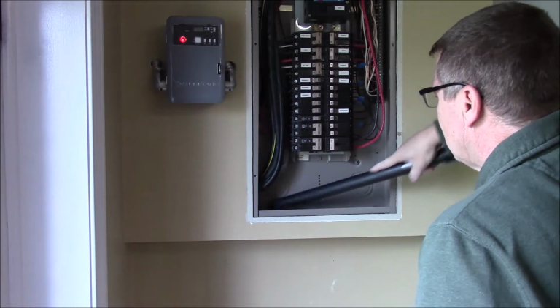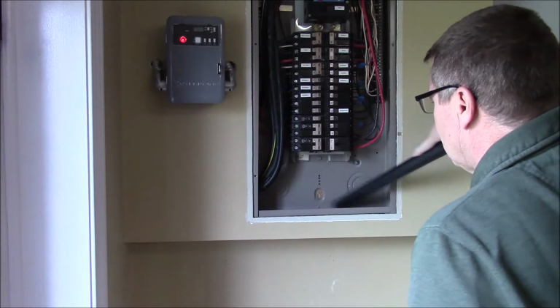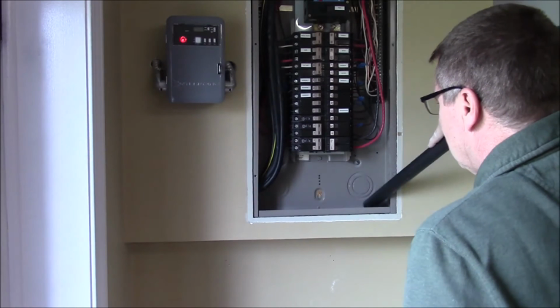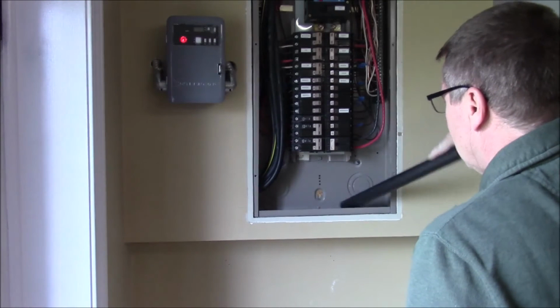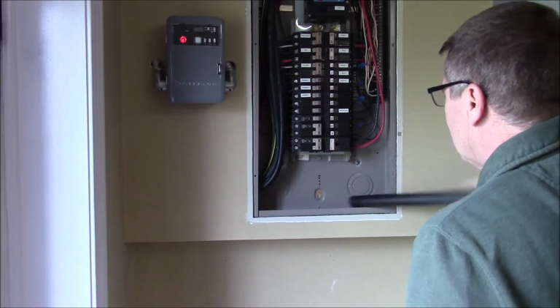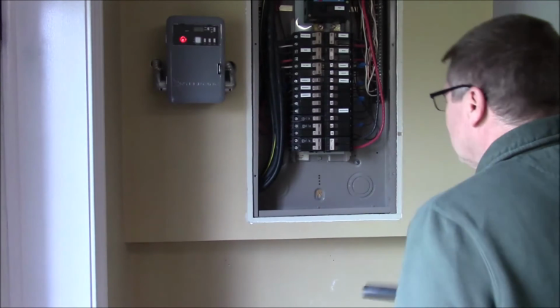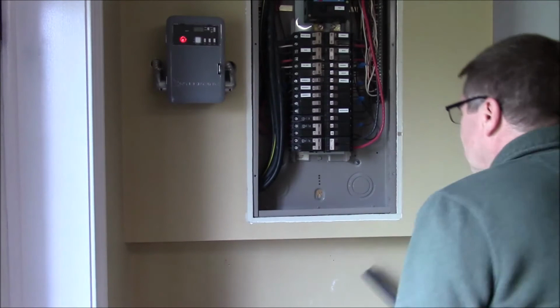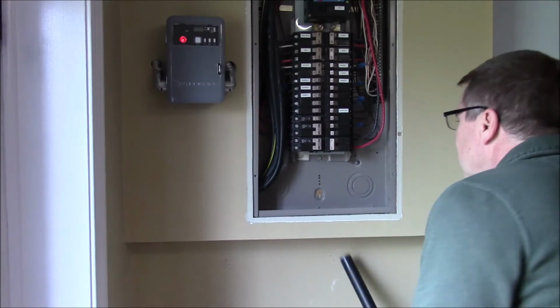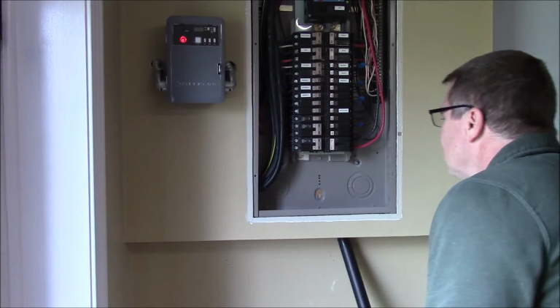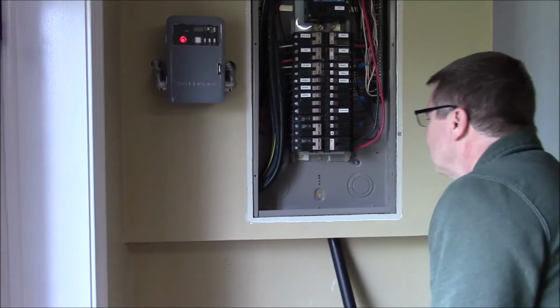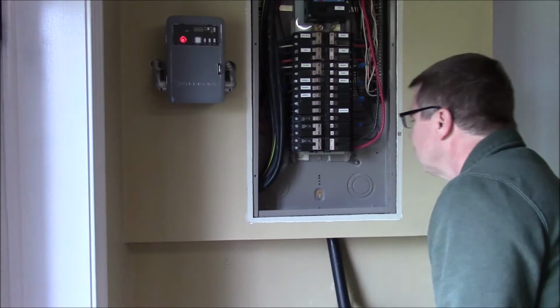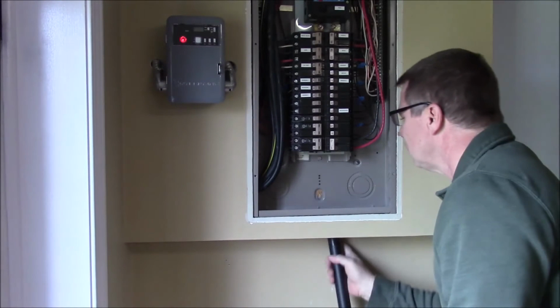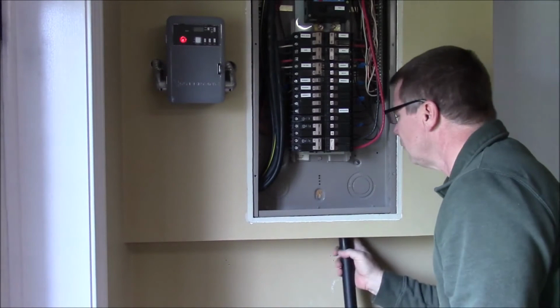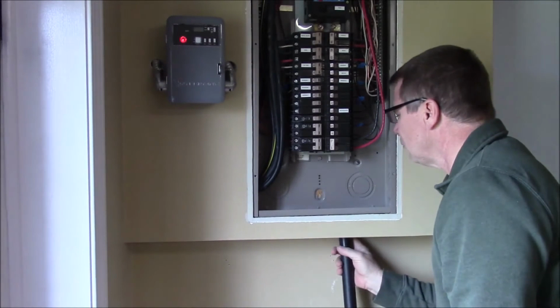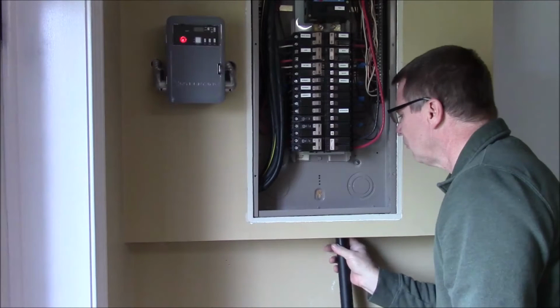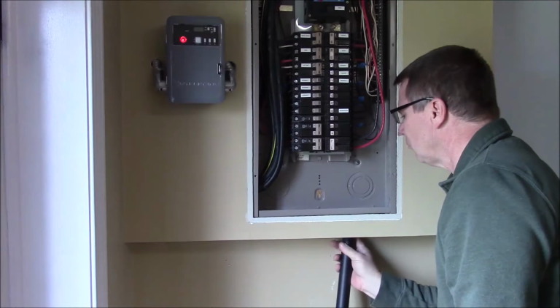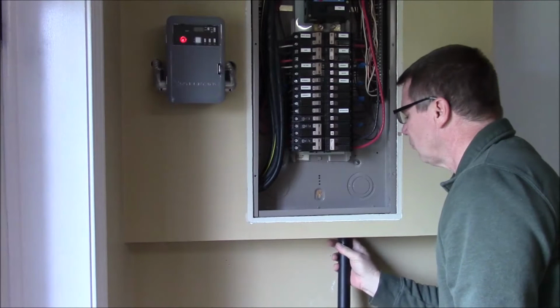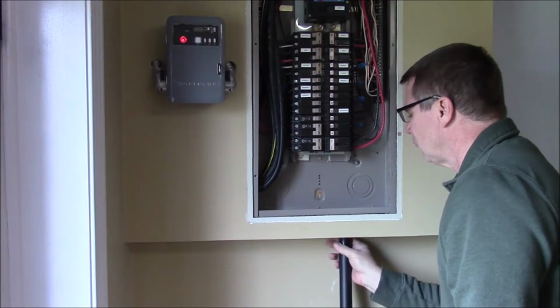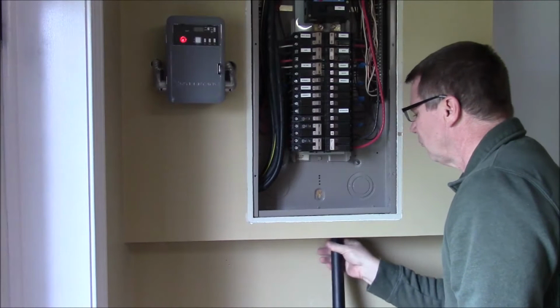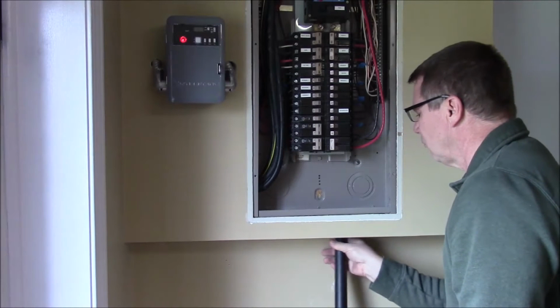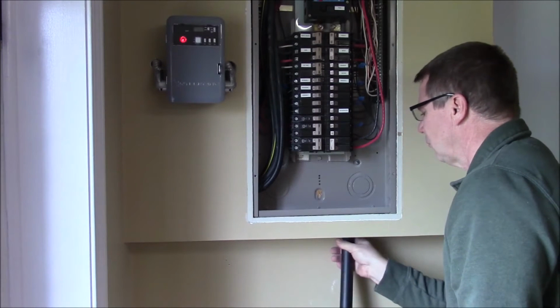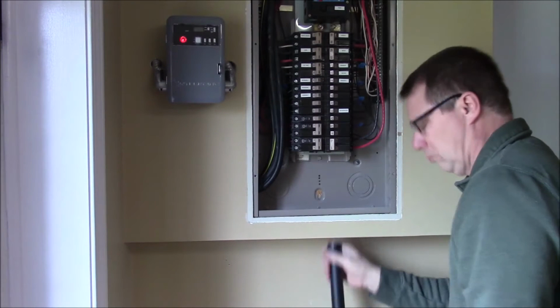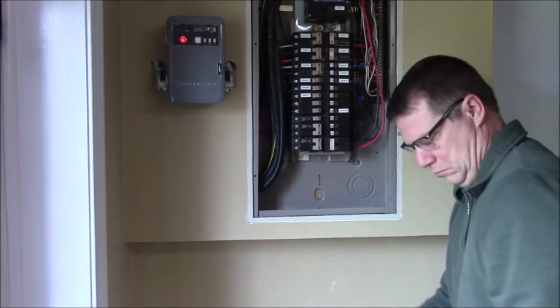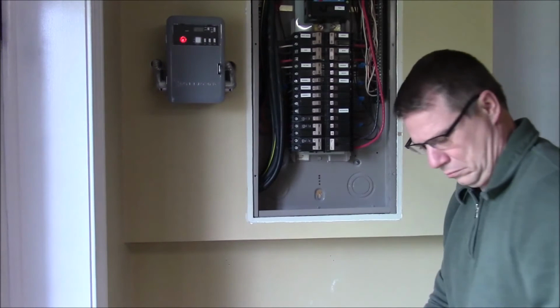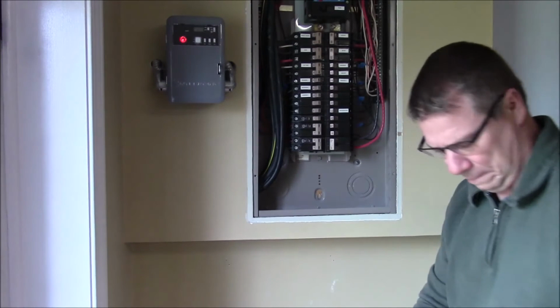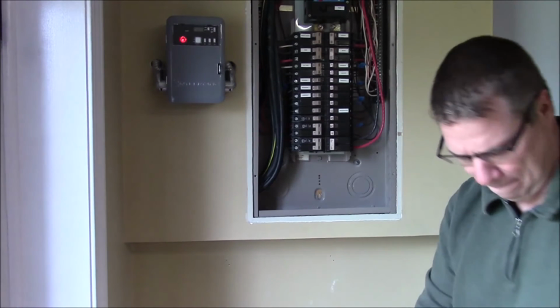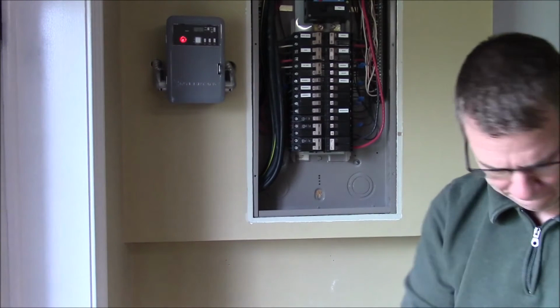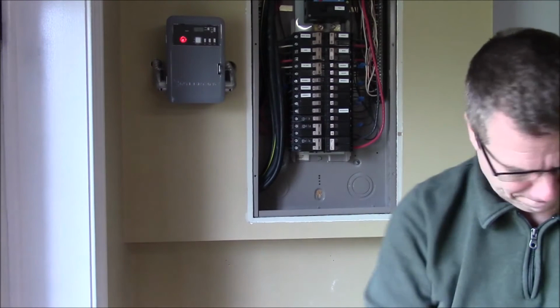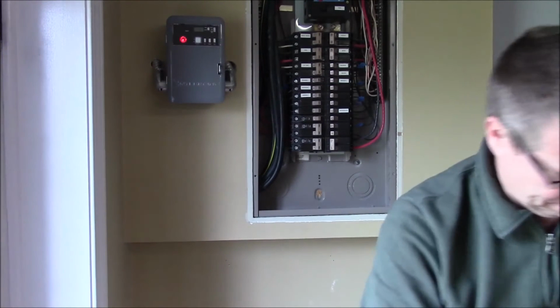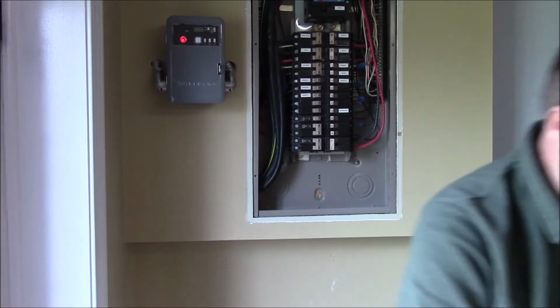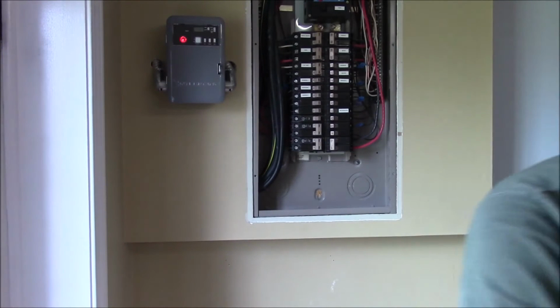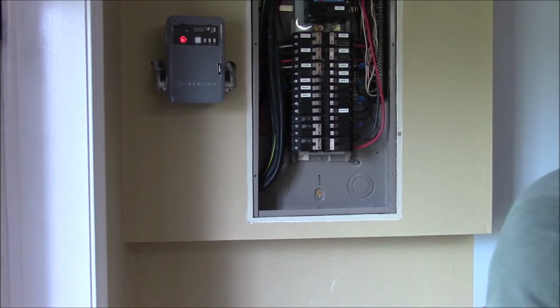A little bit of cleanup here. There's some dust in the panel. Clean up the floor — keeps the wife happy.